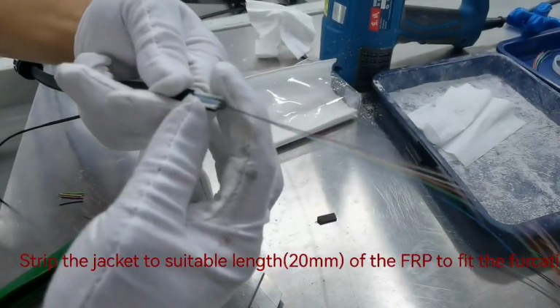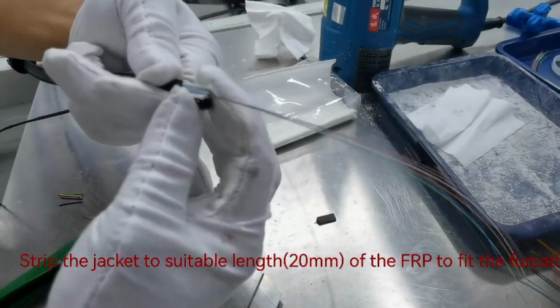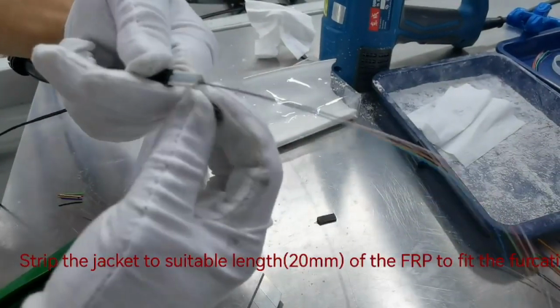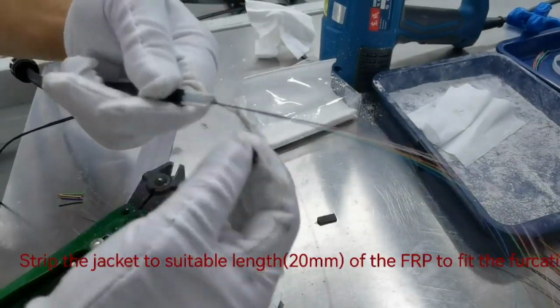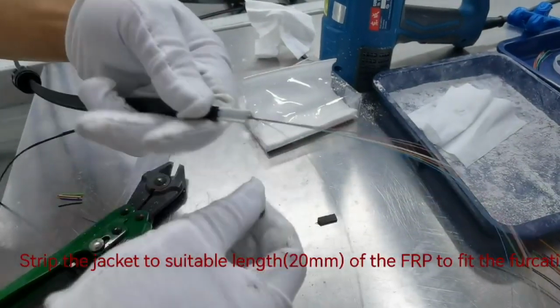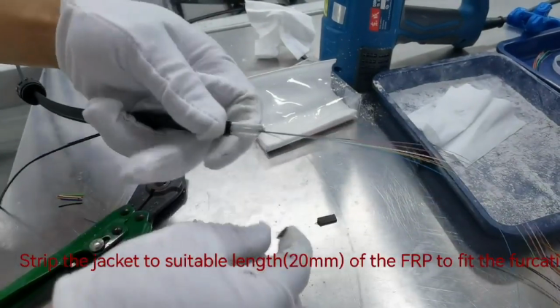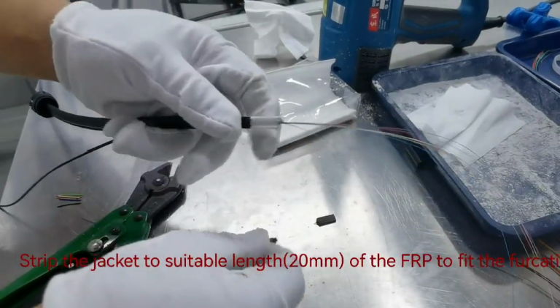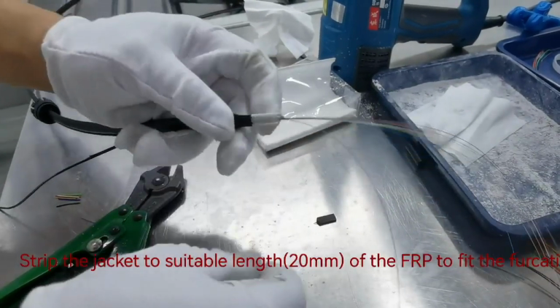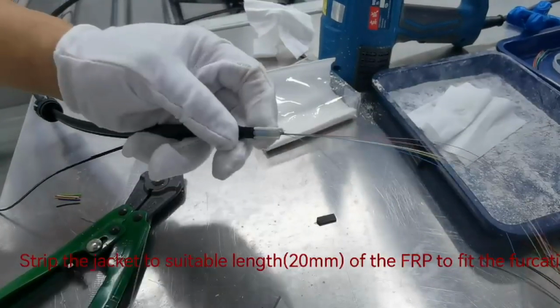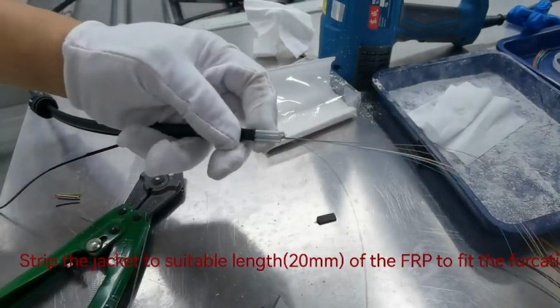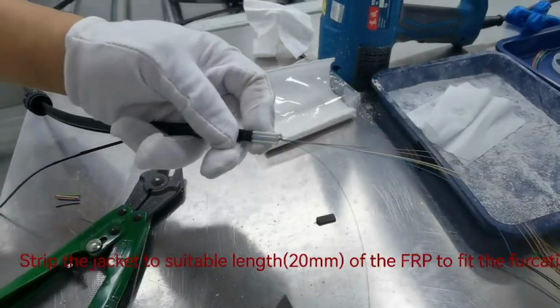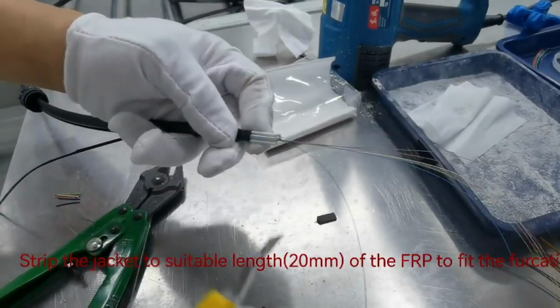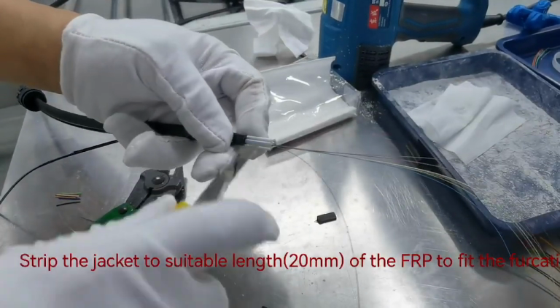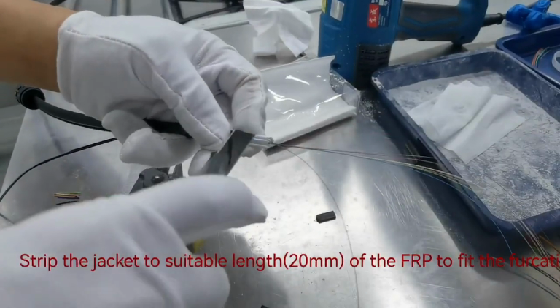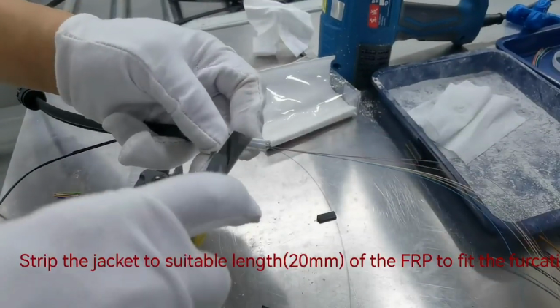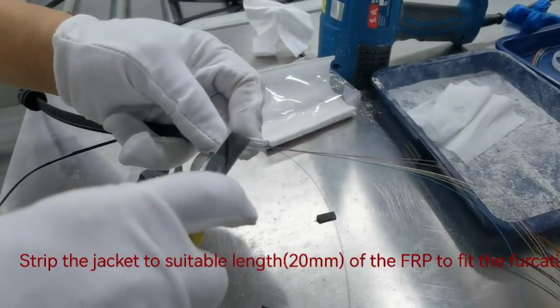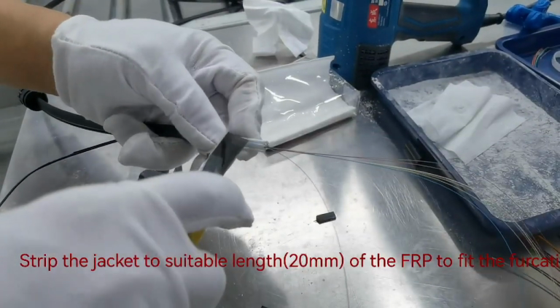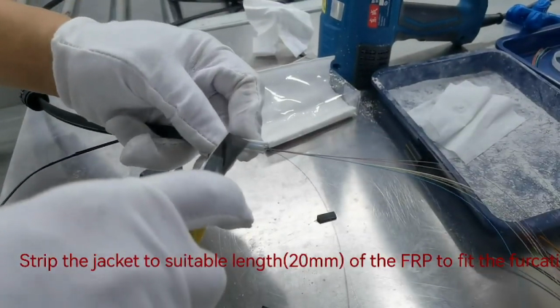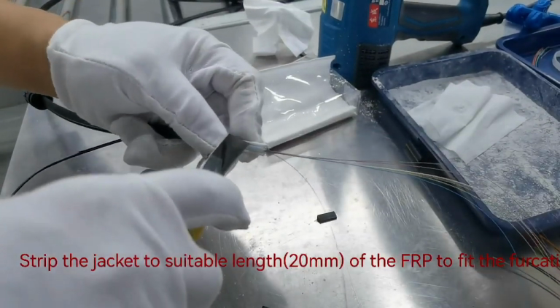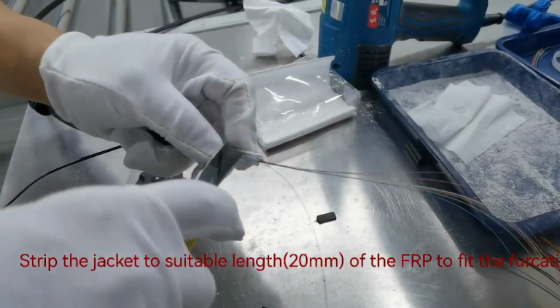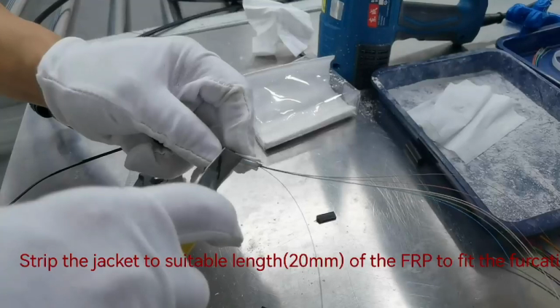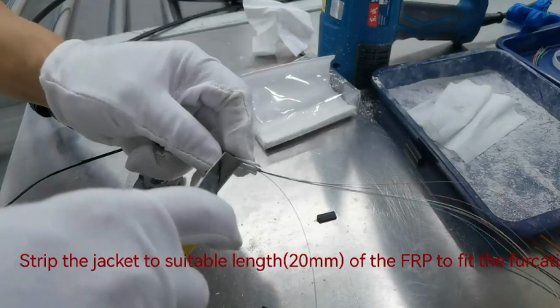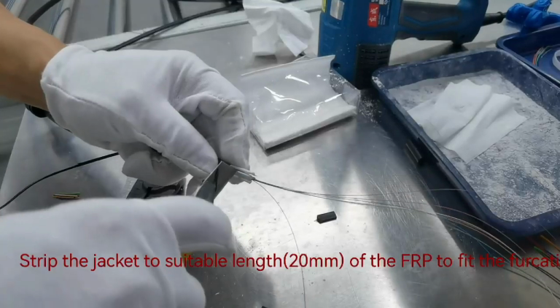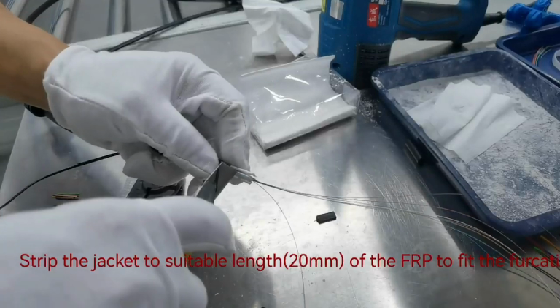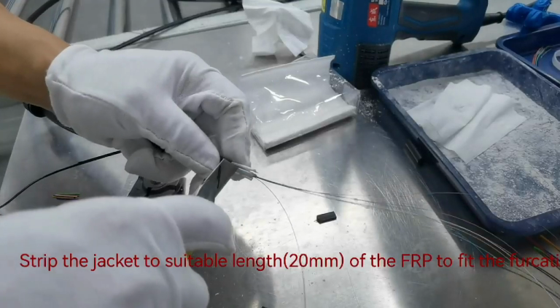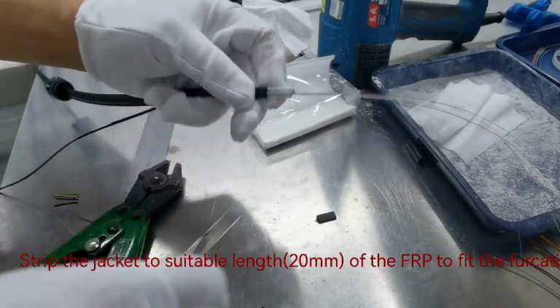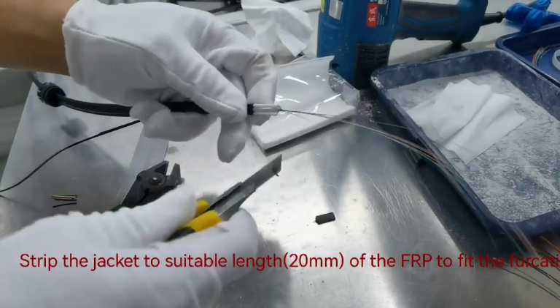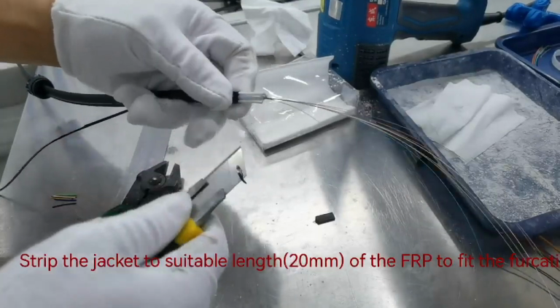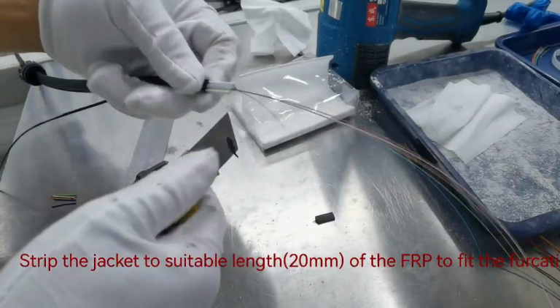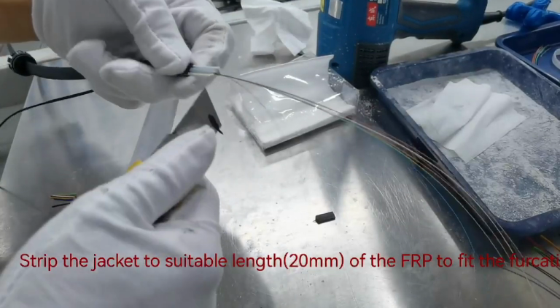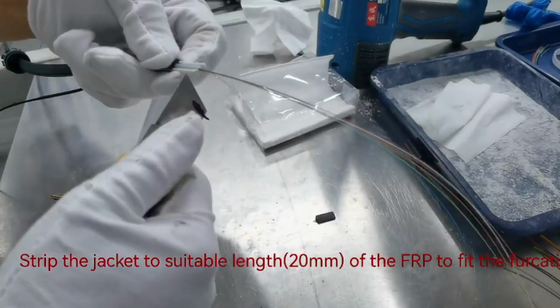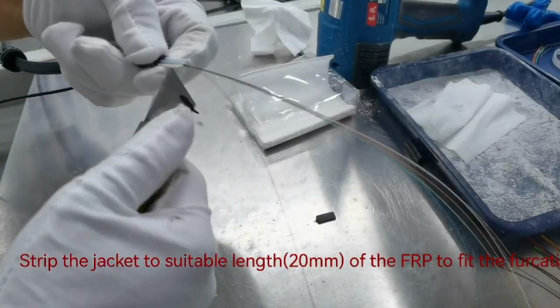Strip the jacket to a suitable length of 20 mm of the fur to fit the furcation.